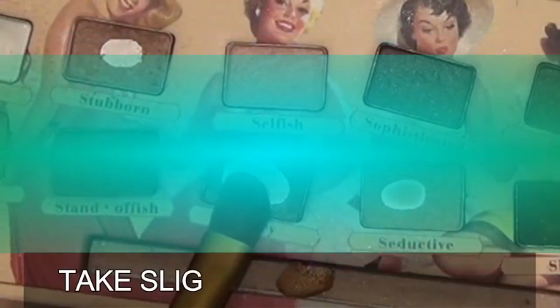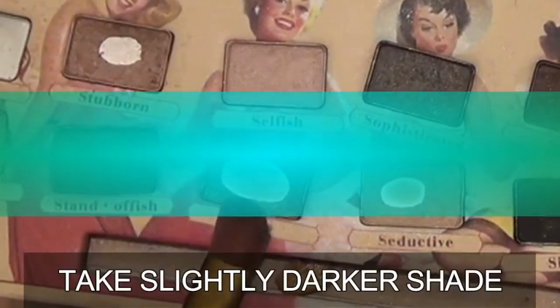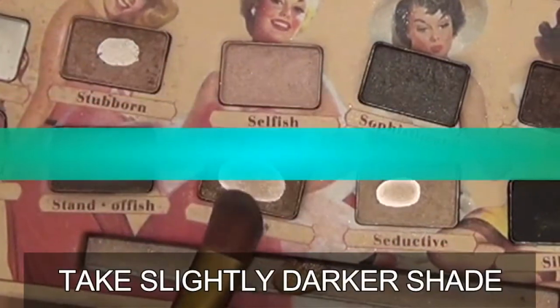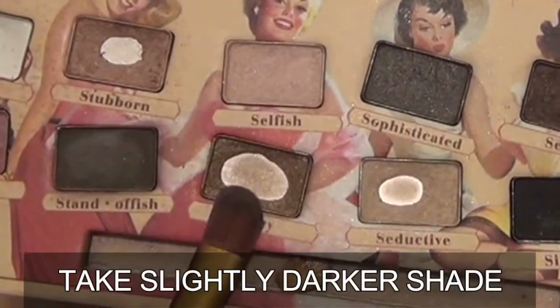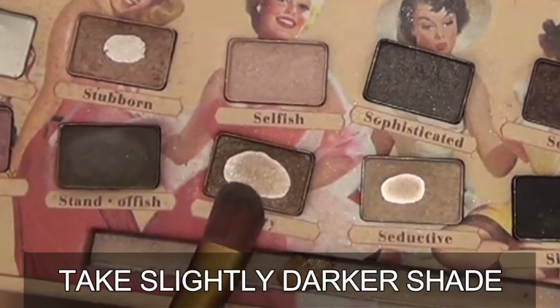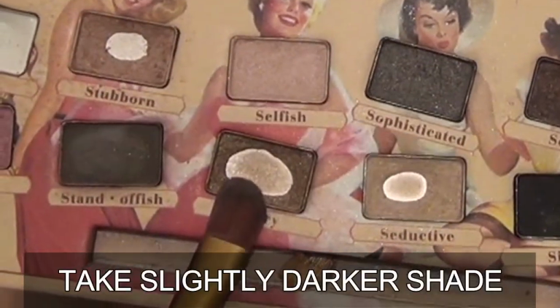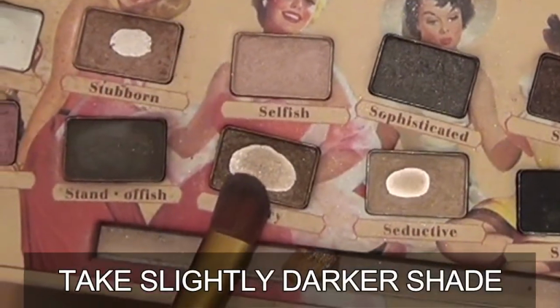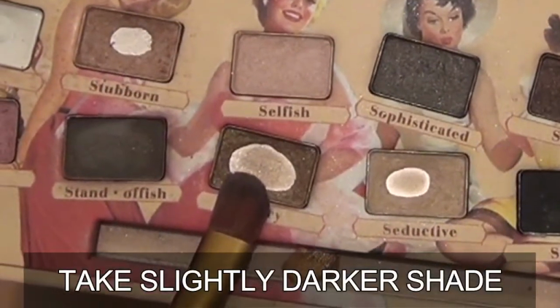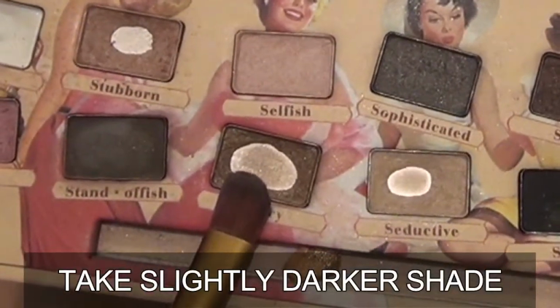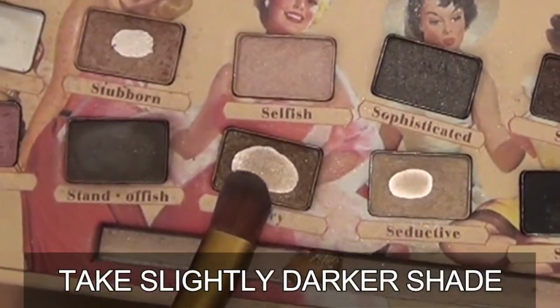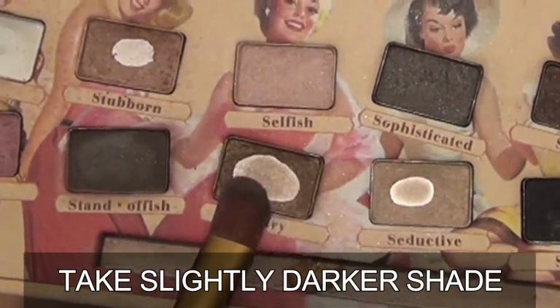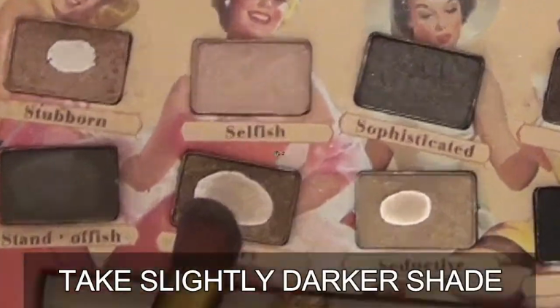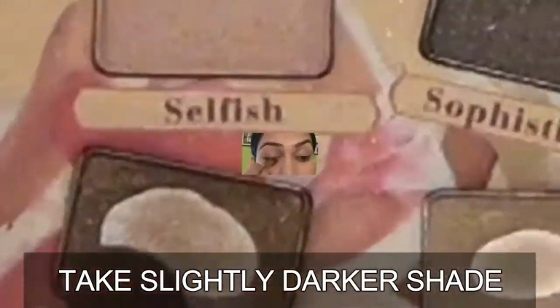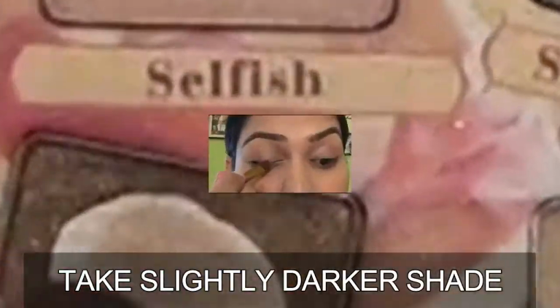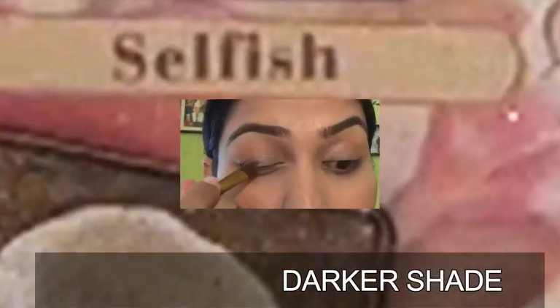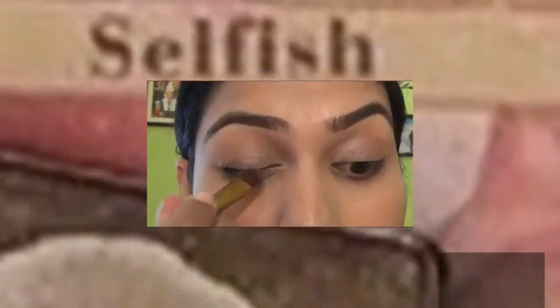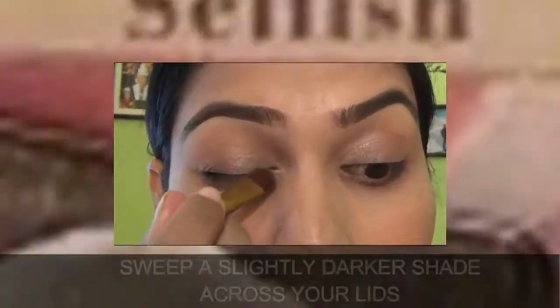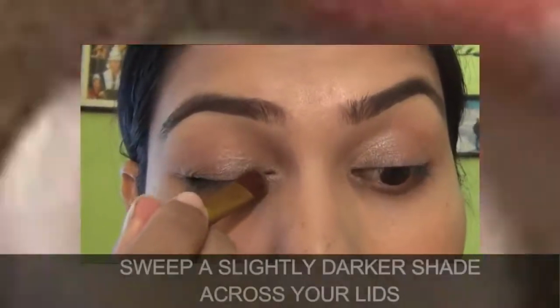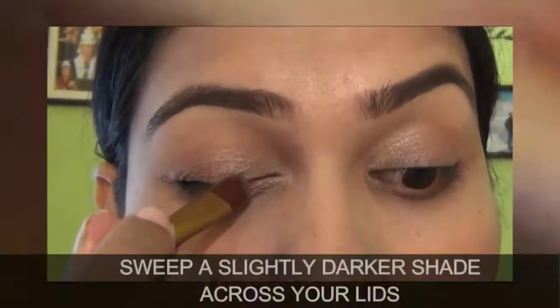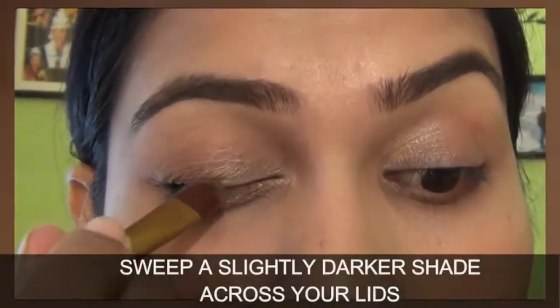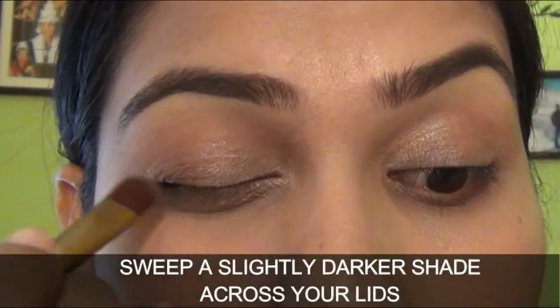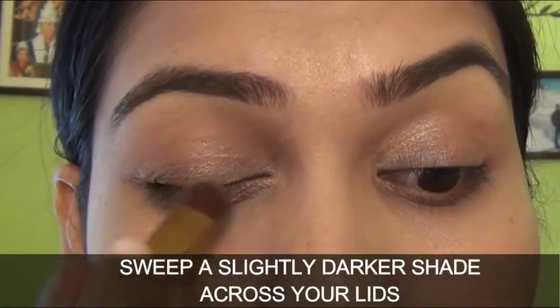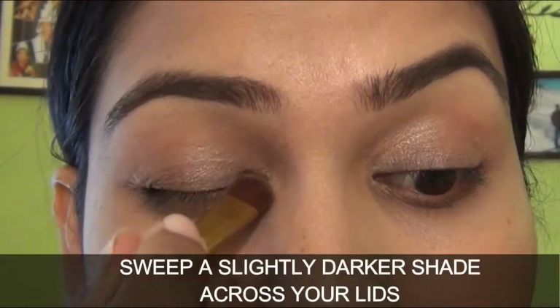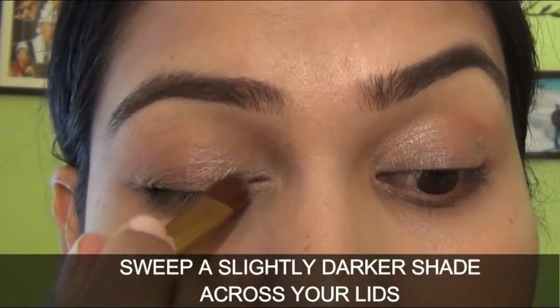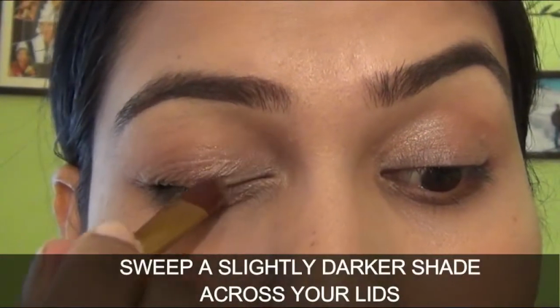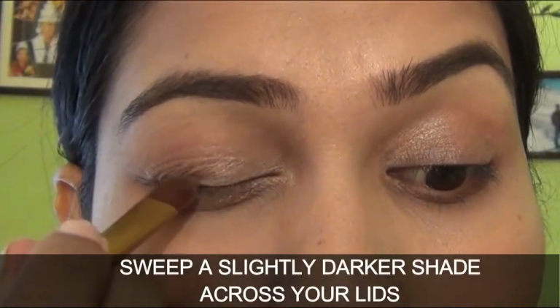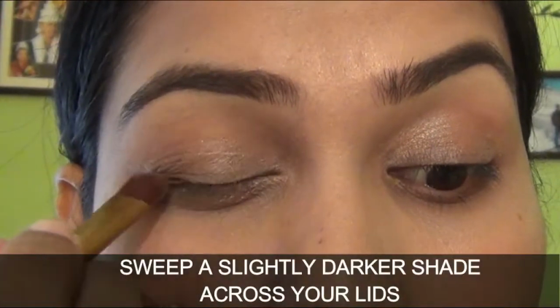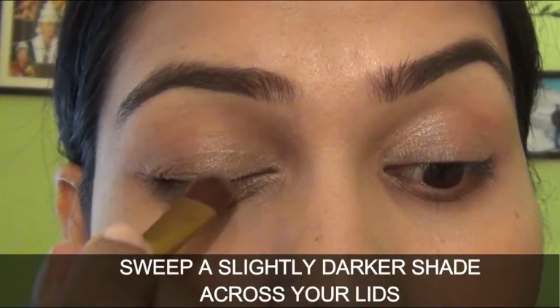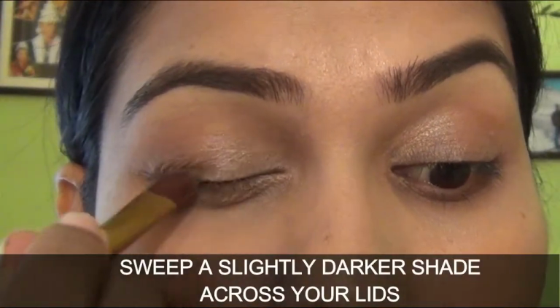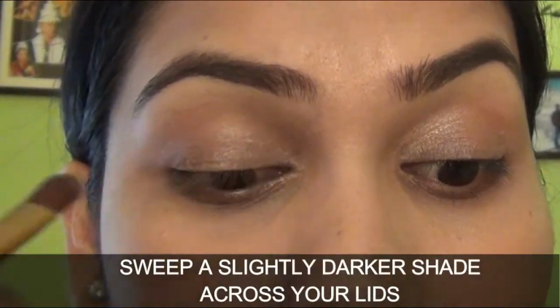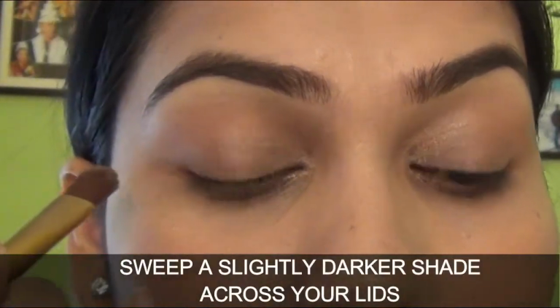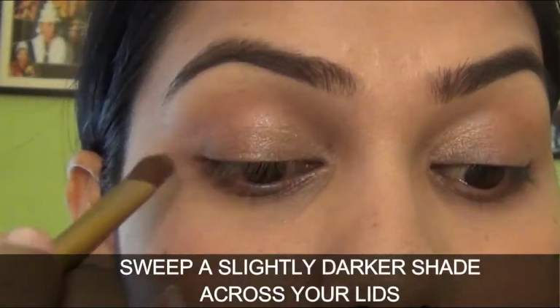Now take a slightly darker shade. Sweep the slightly darker shade across your lids.